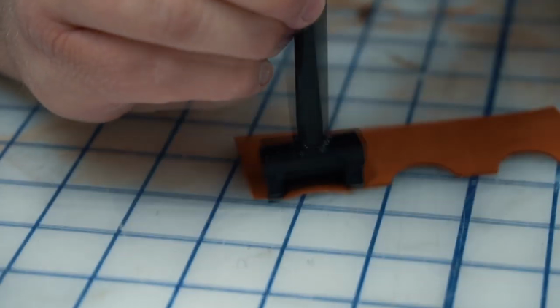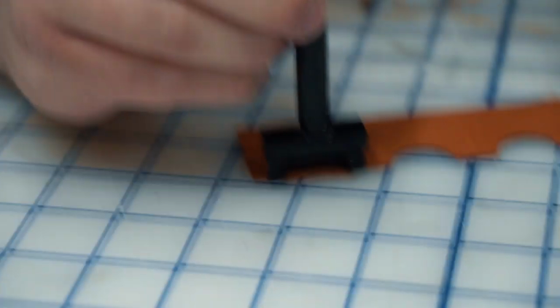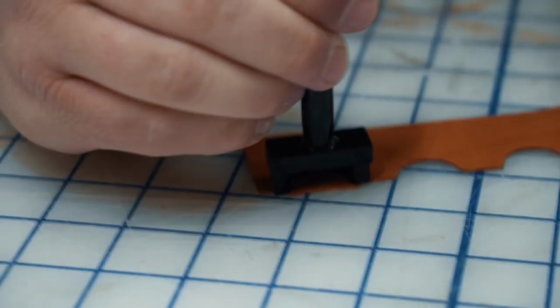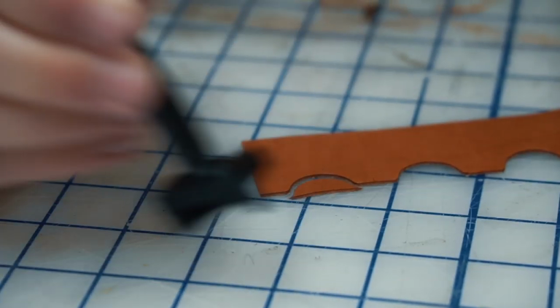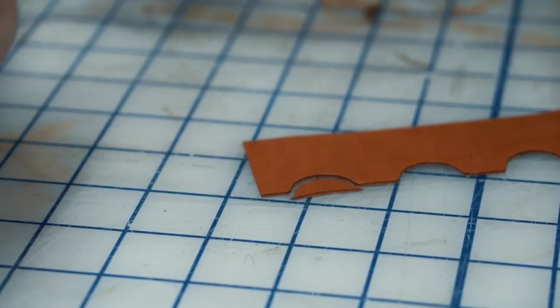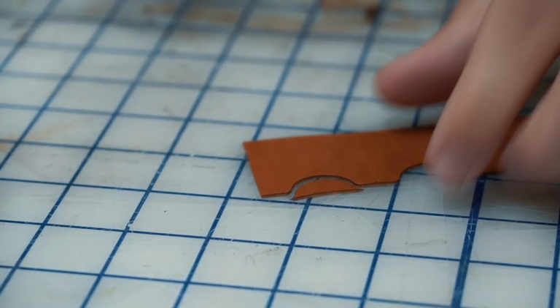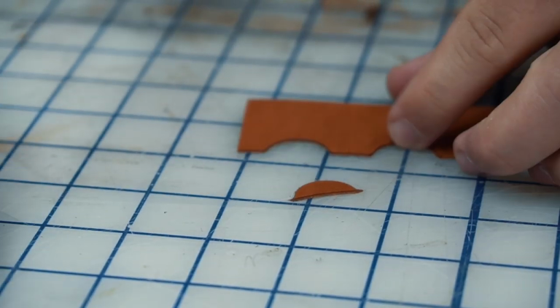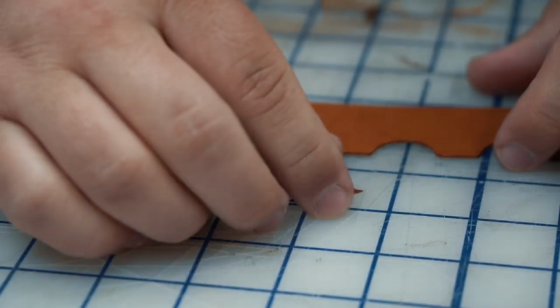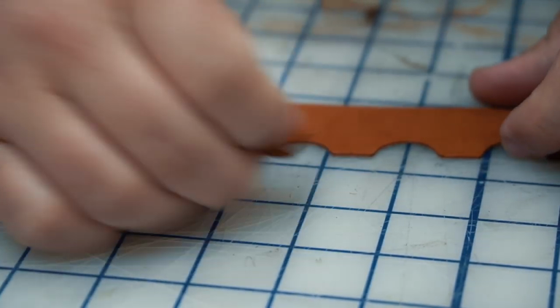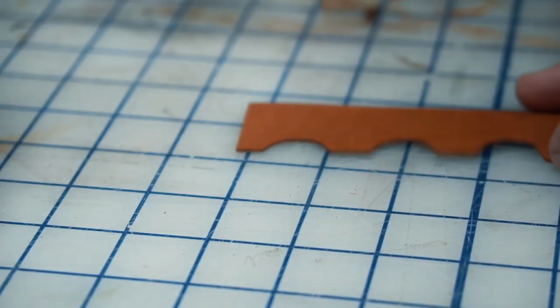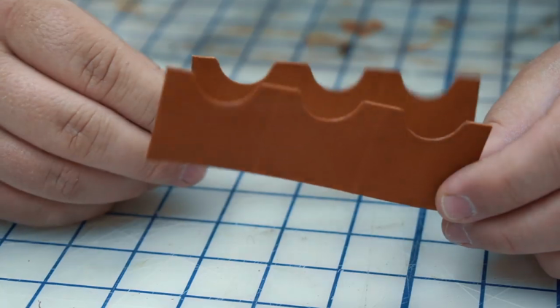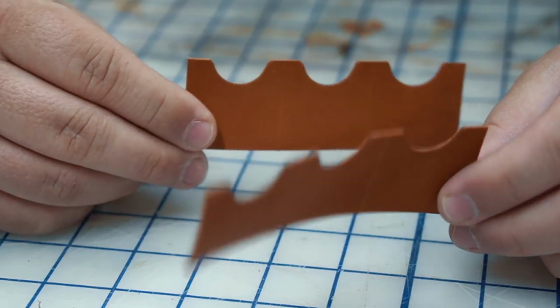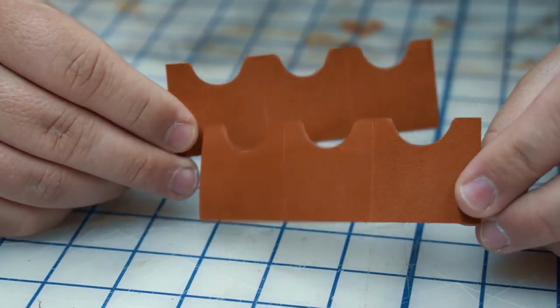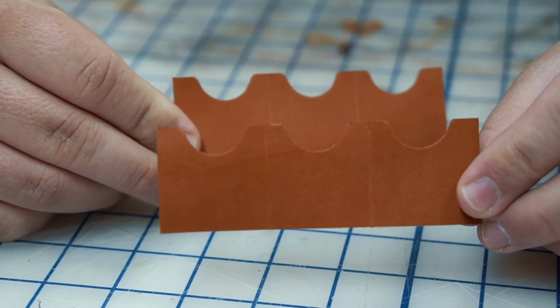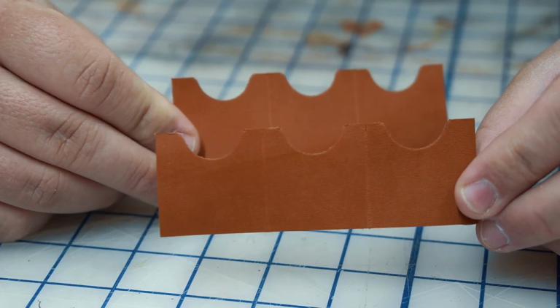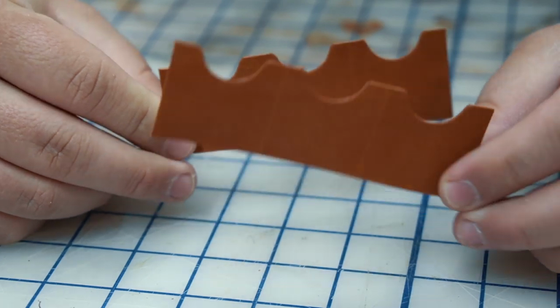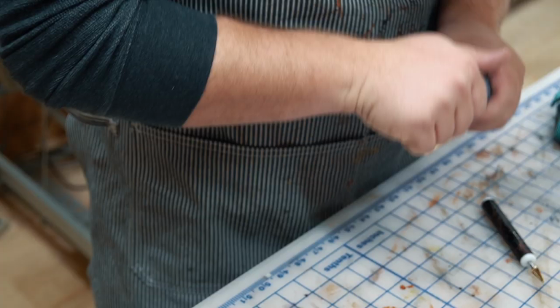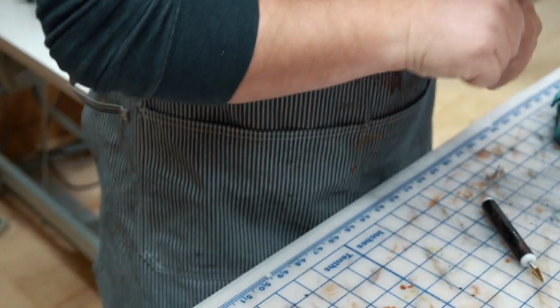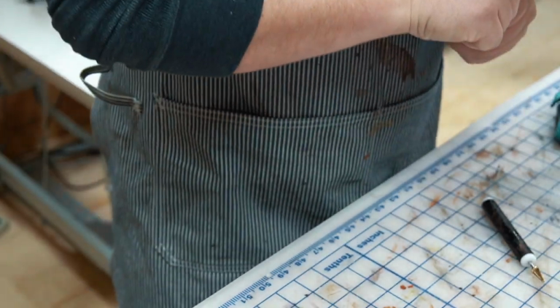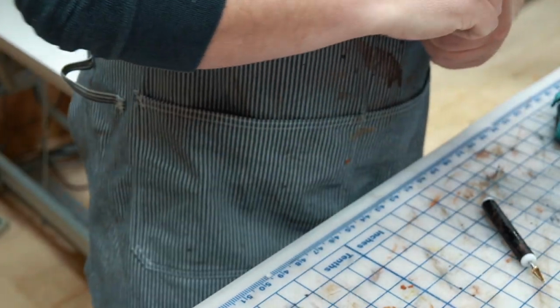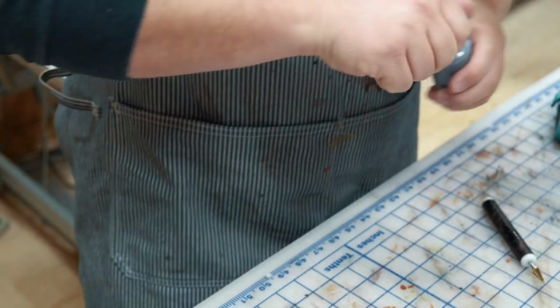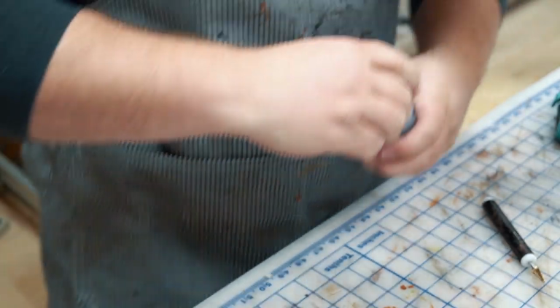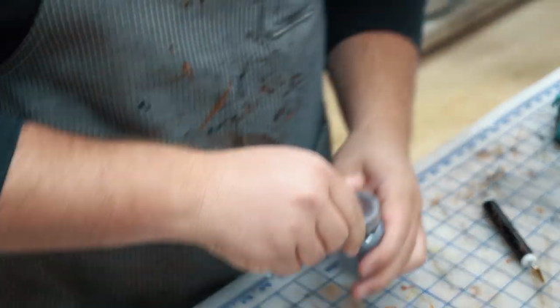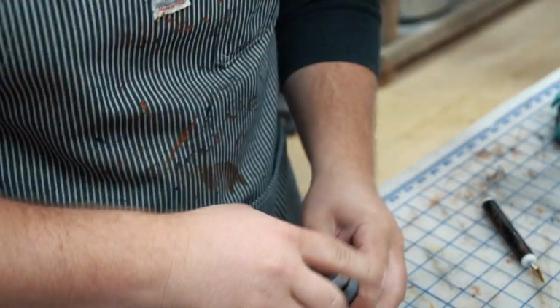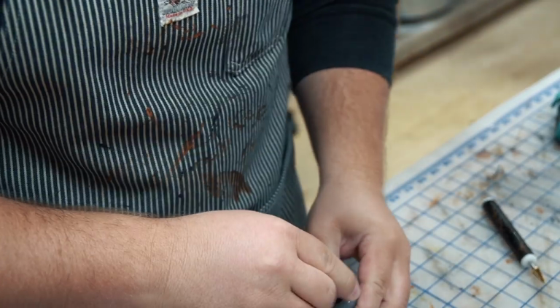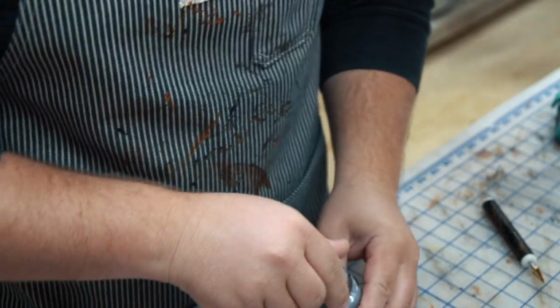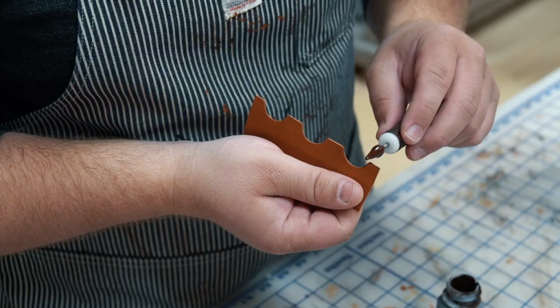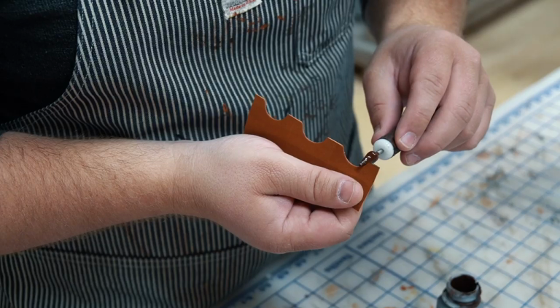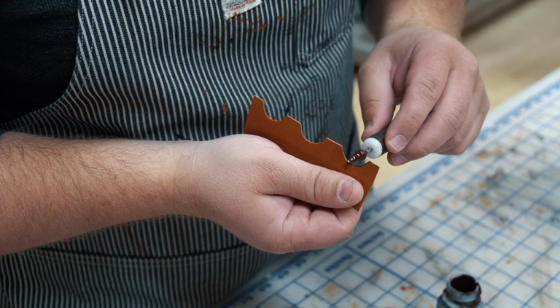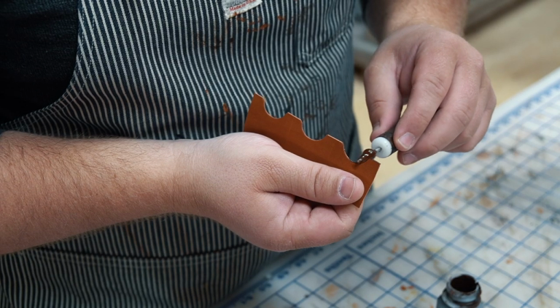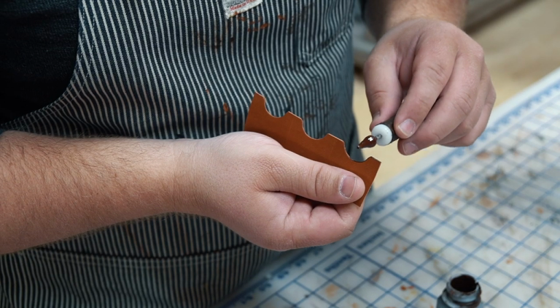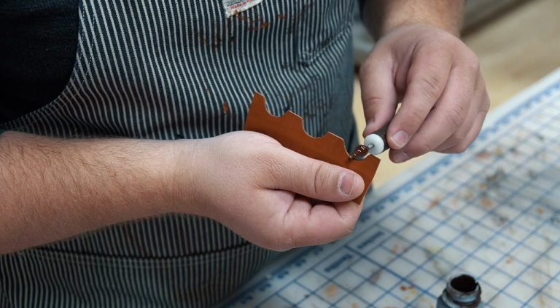Before I glue or stitch anything, I'm going to make sure I paint the edges on the areas that are otherwise too hard to get to once stitched up.